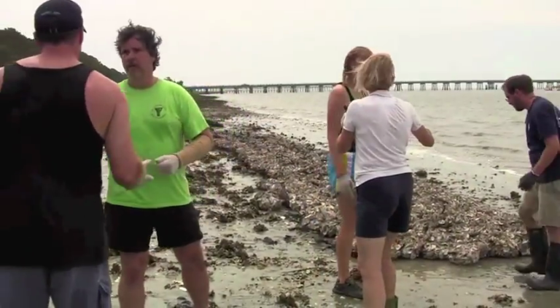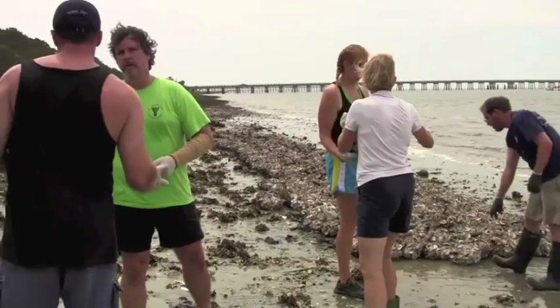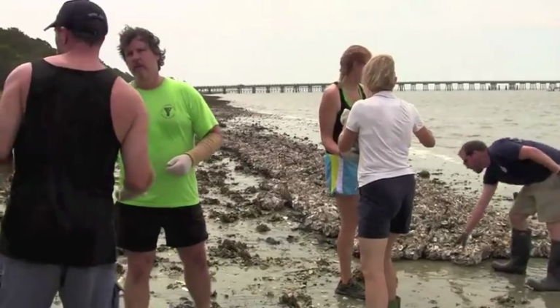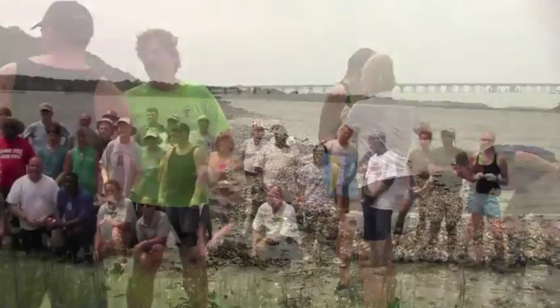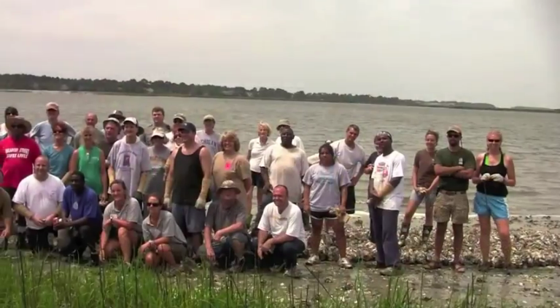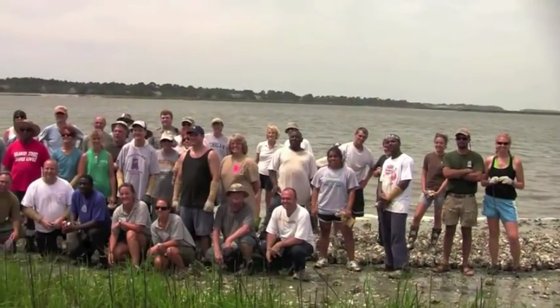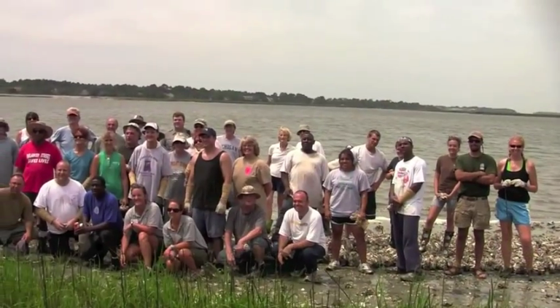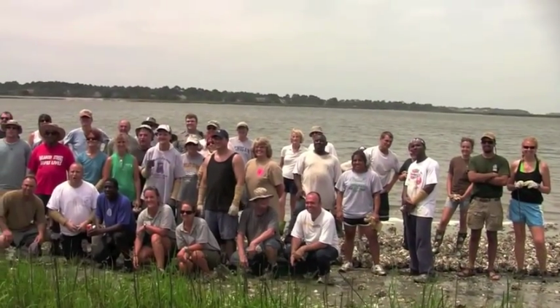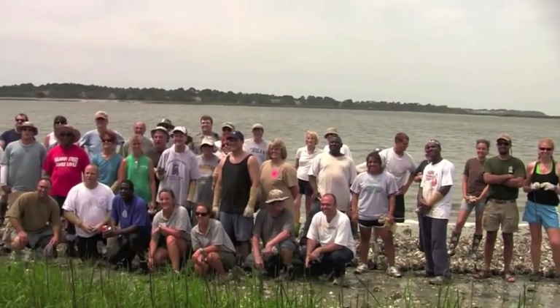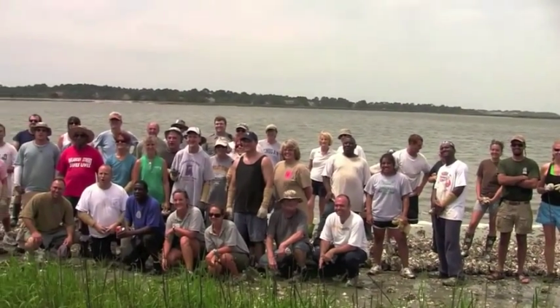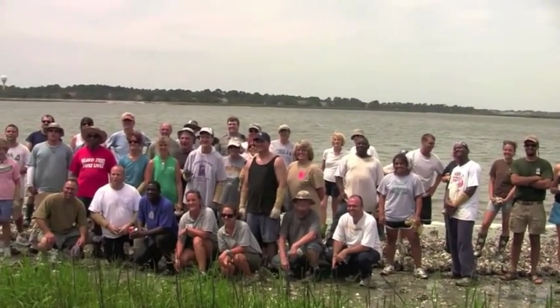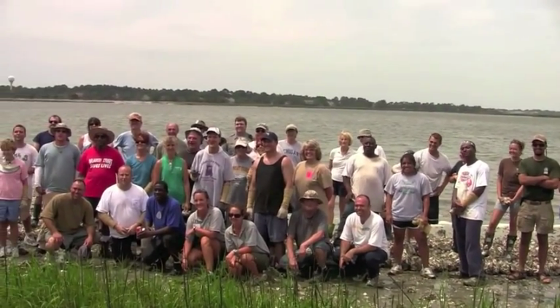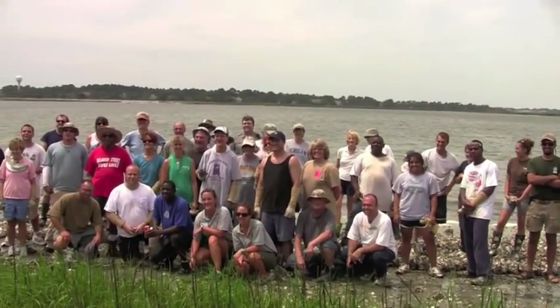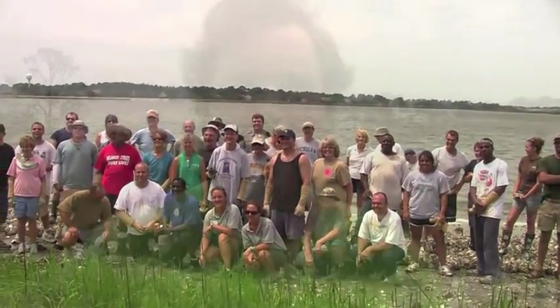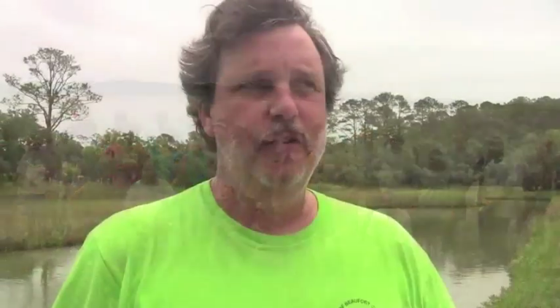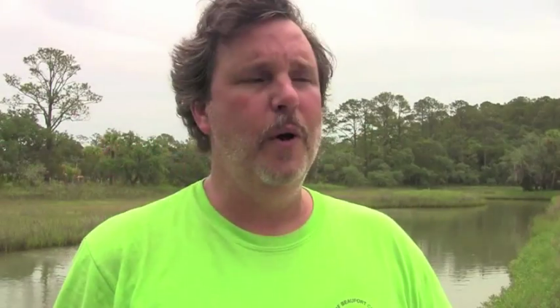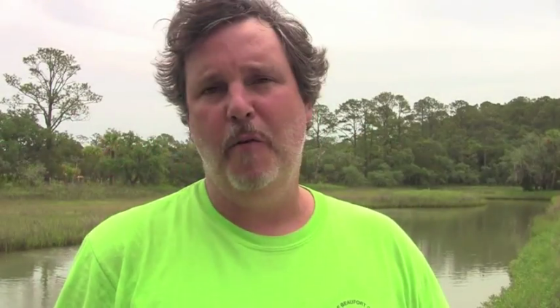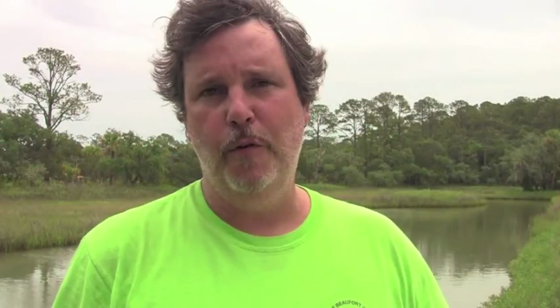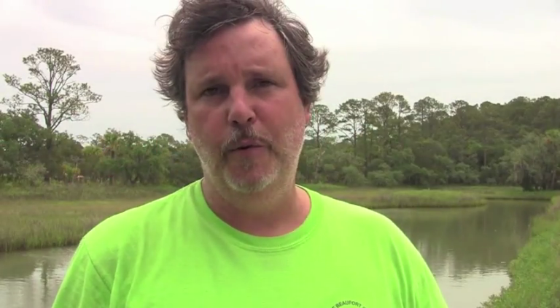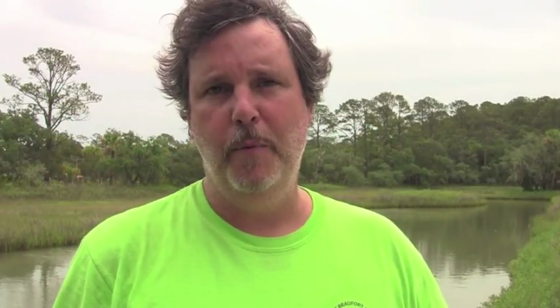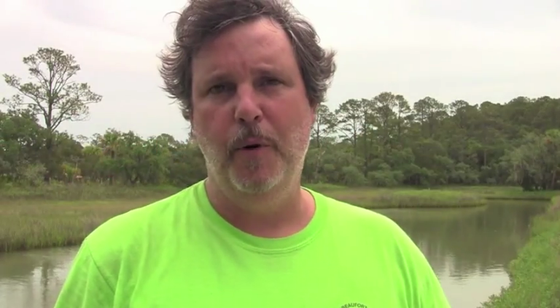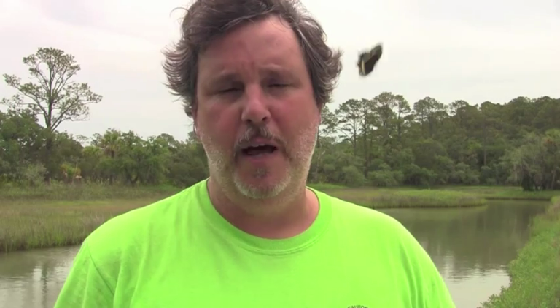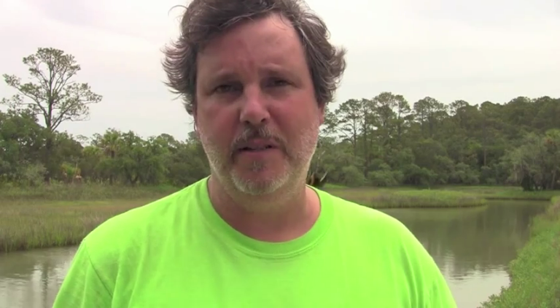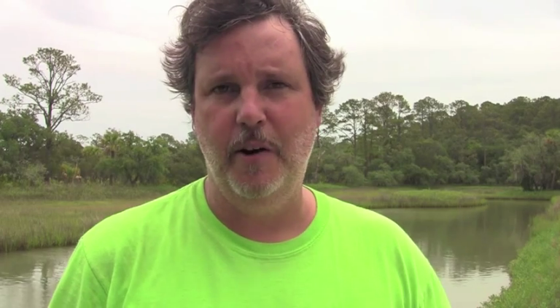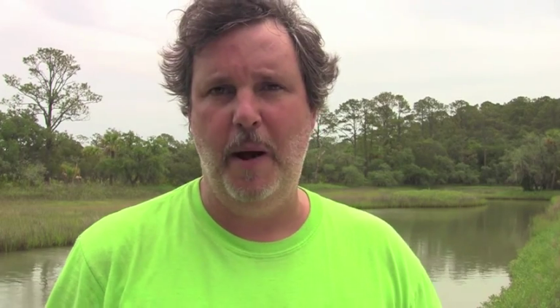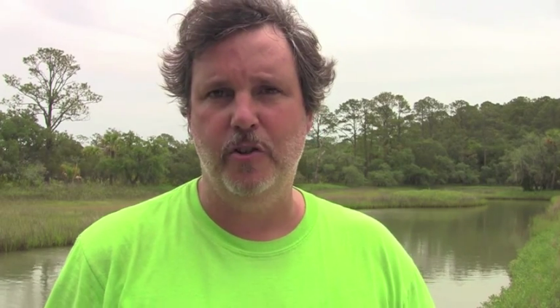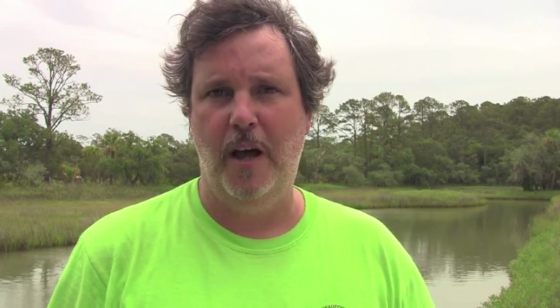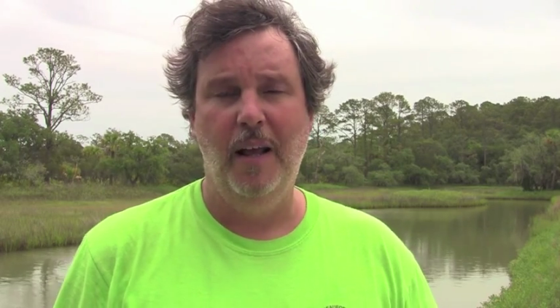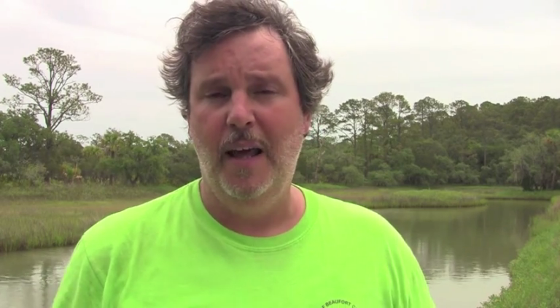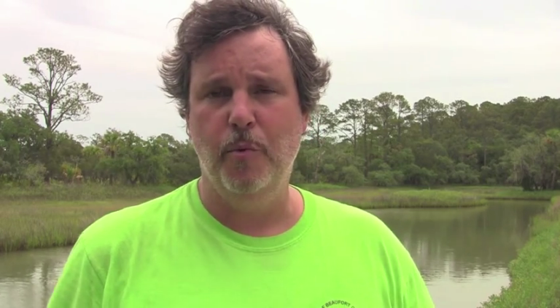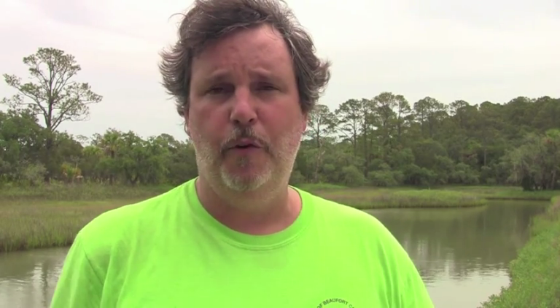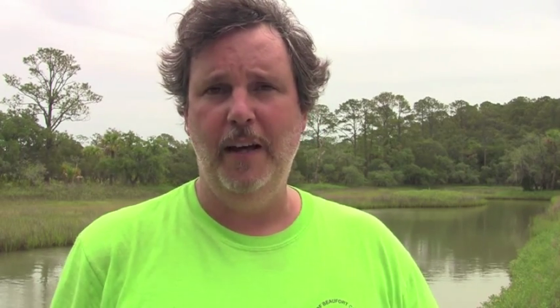We think the world of the SCORE people because they work really hard at this. This is not a very glamorous job — it's a very muddy job. We have about 40 to 50 people and we put down about 700 bags of shell, and it was a wonderful day.